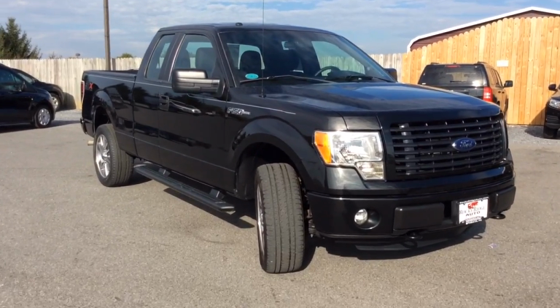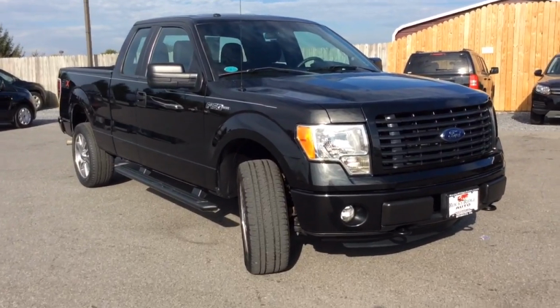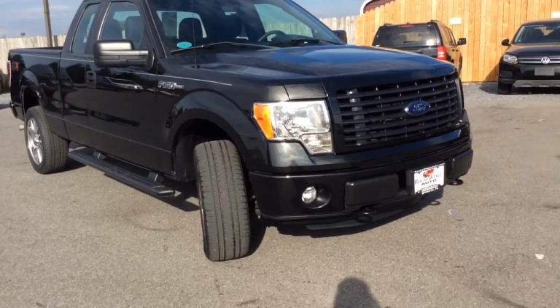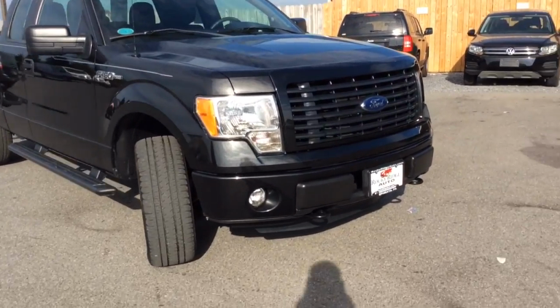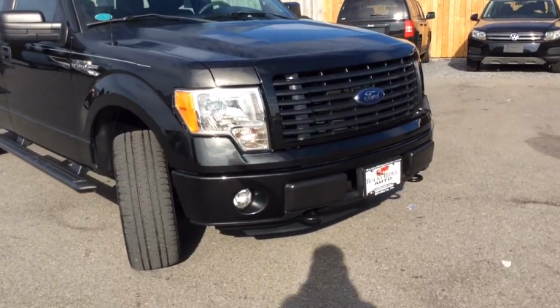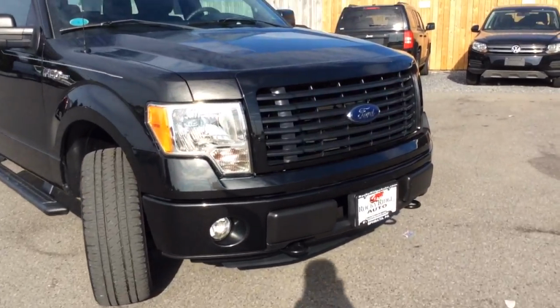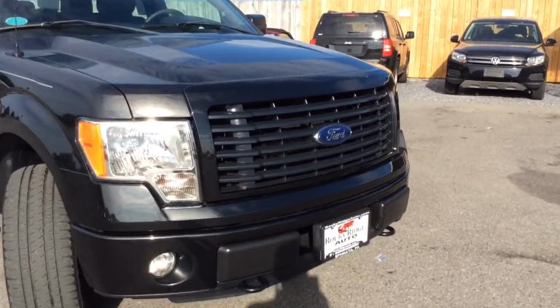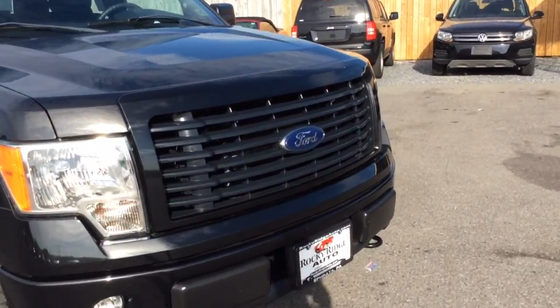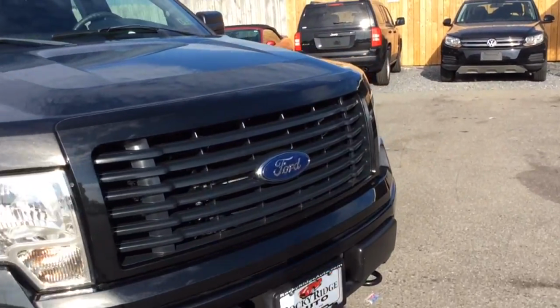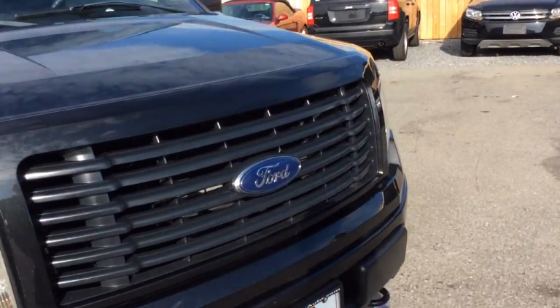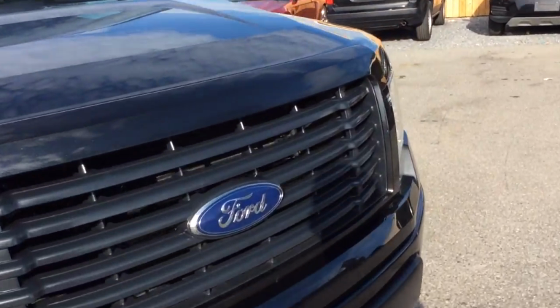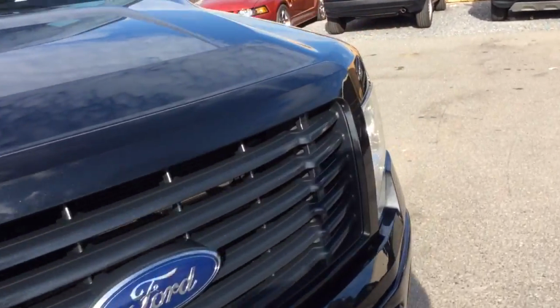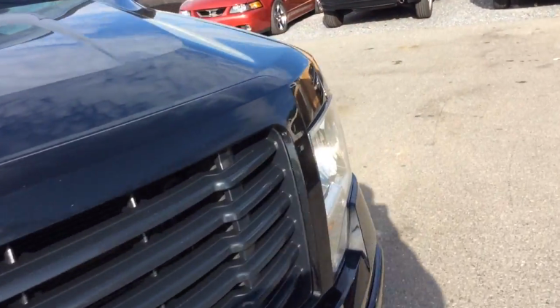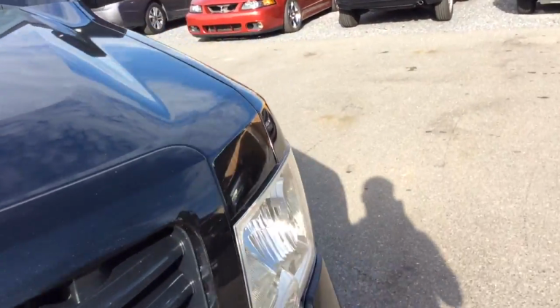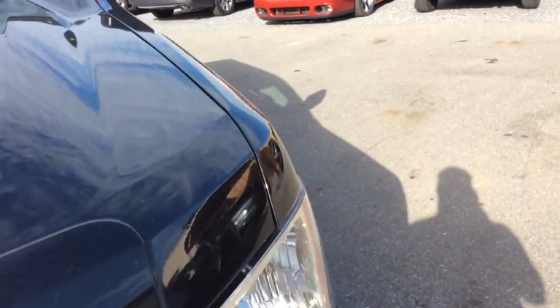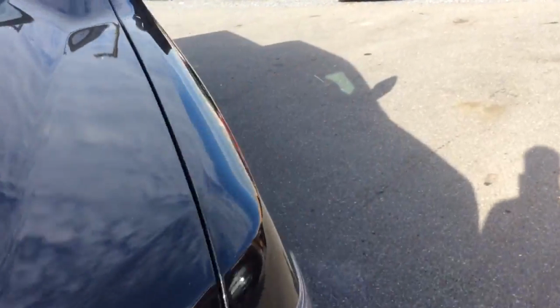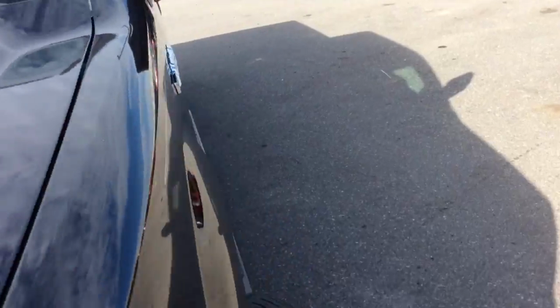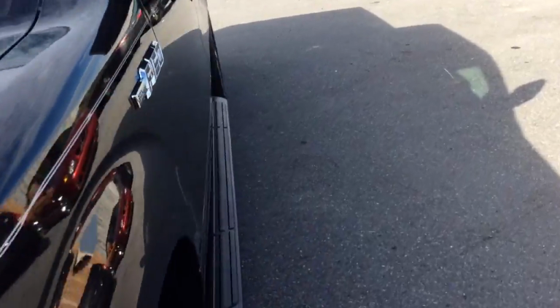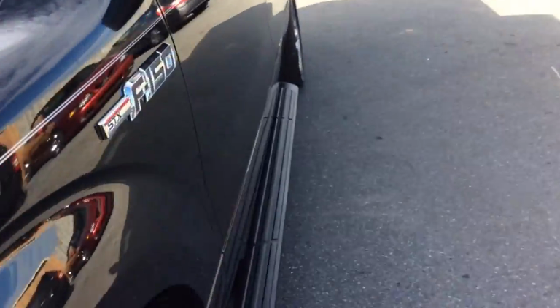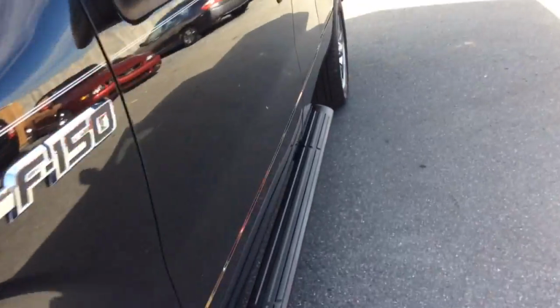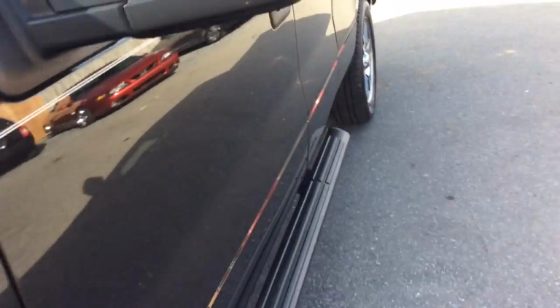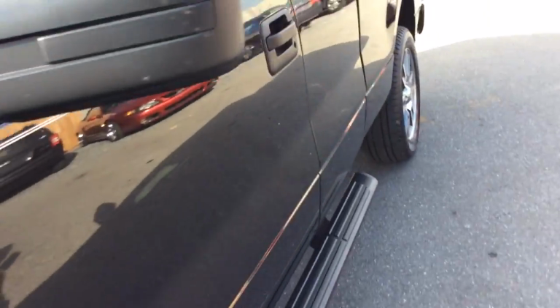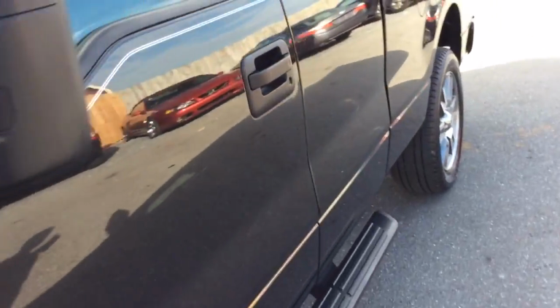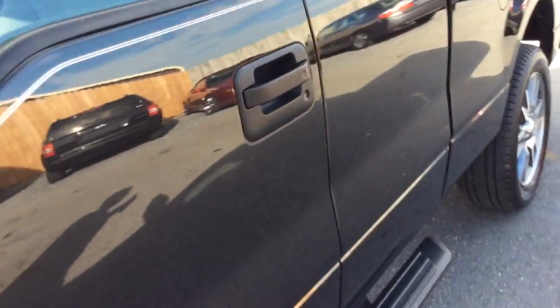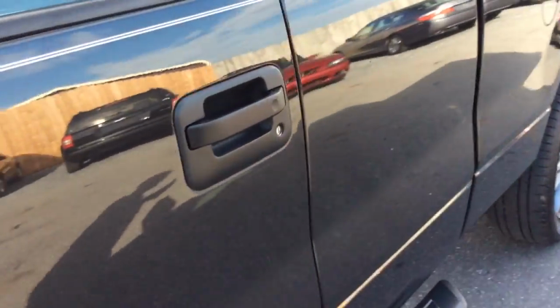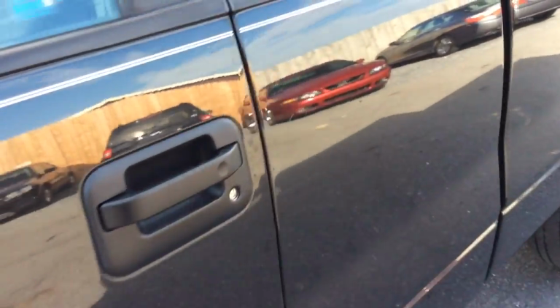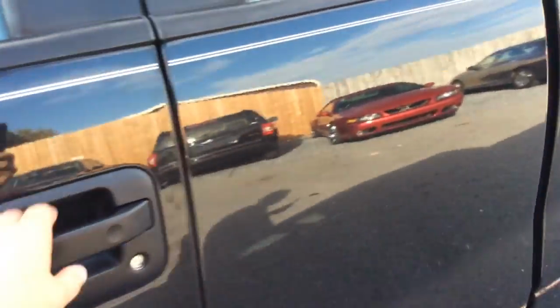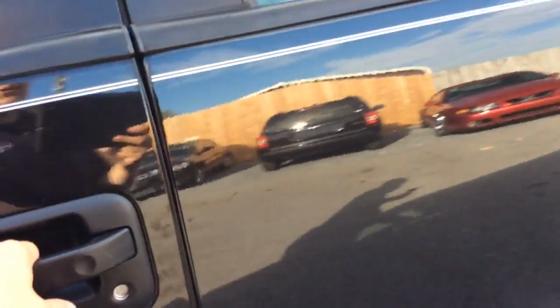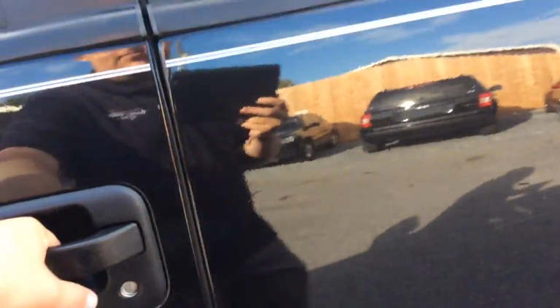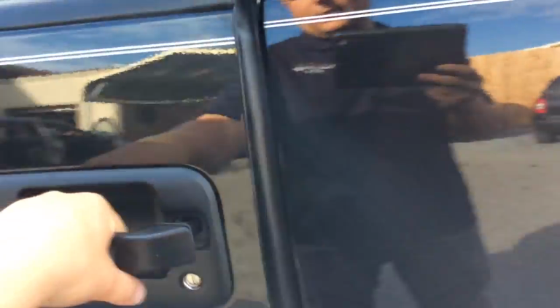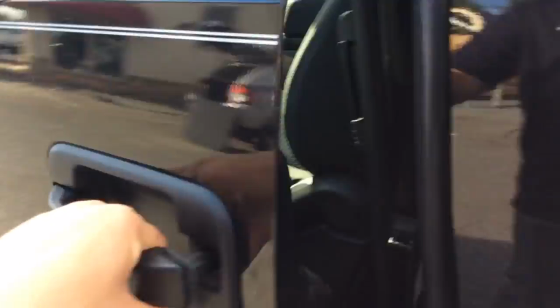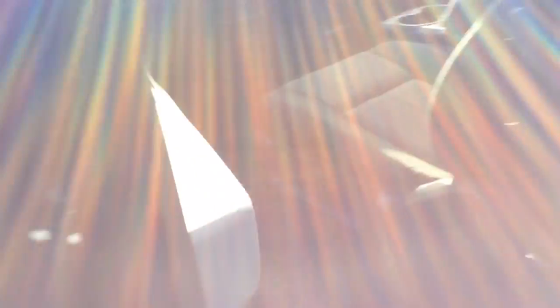Today I'm going to show you this 2014 Ford F-150. It's an STX four-wheel drive extended cab, or super cab as Ford calls it.